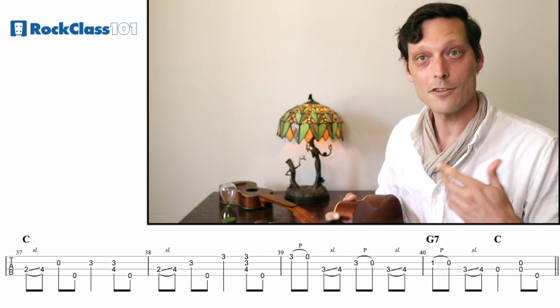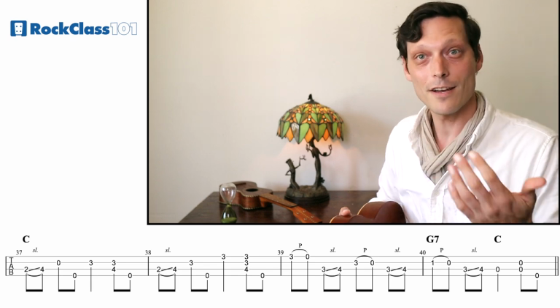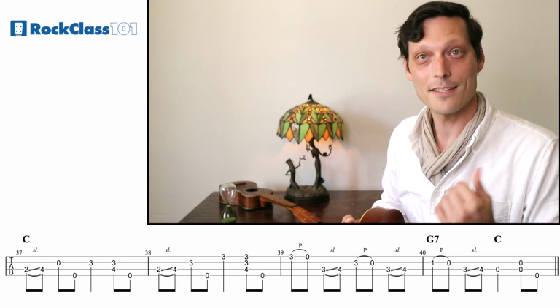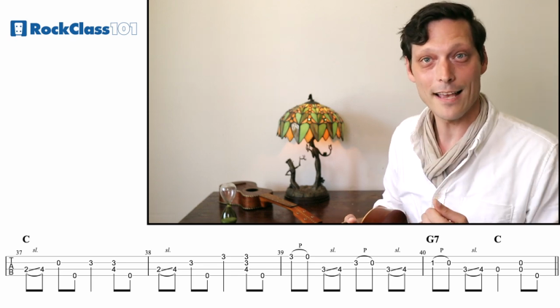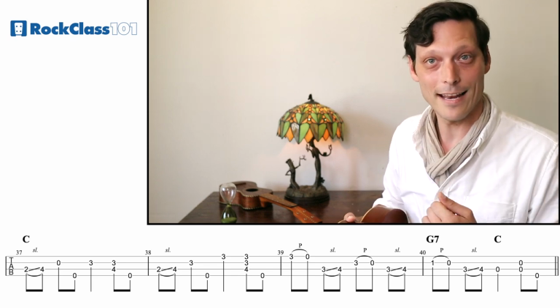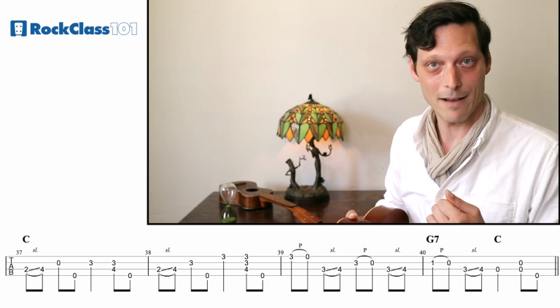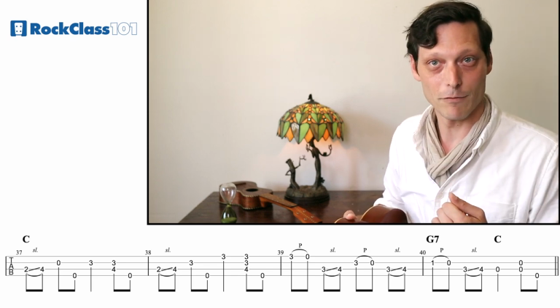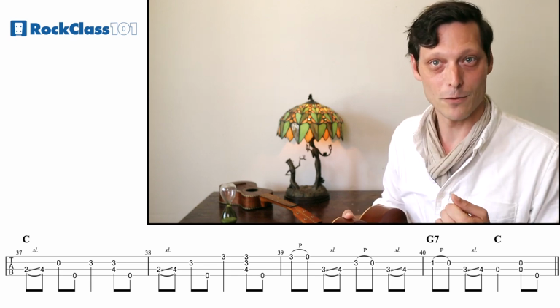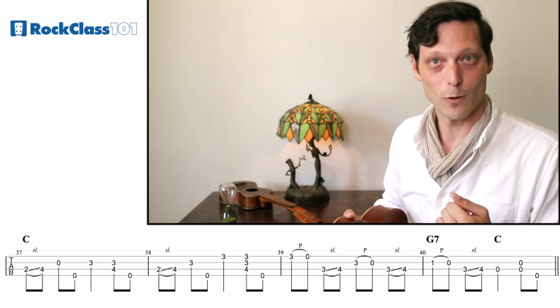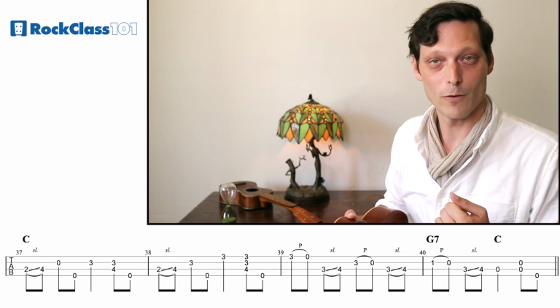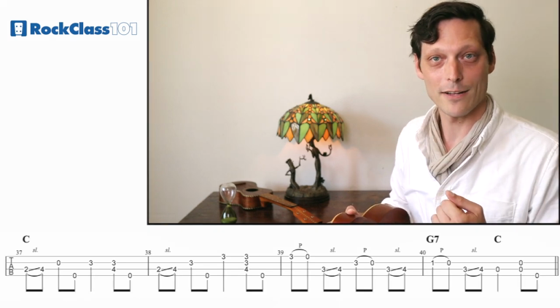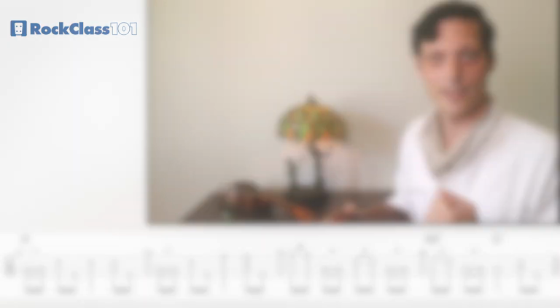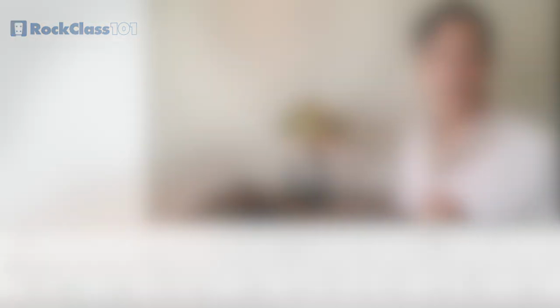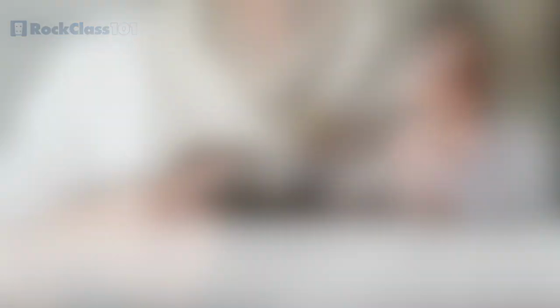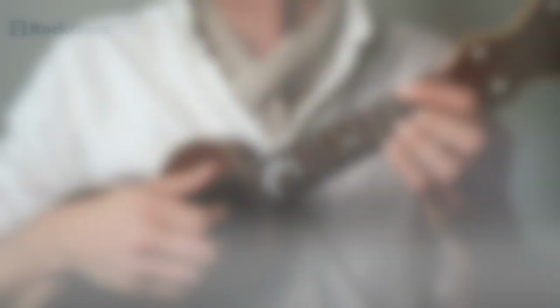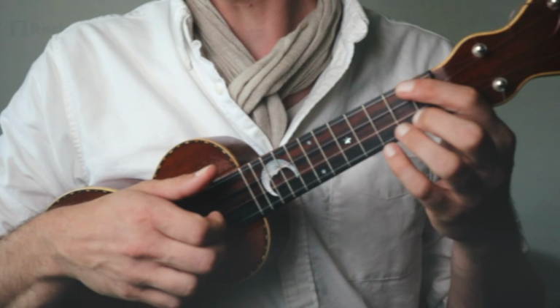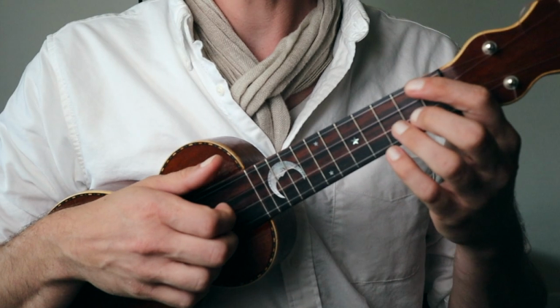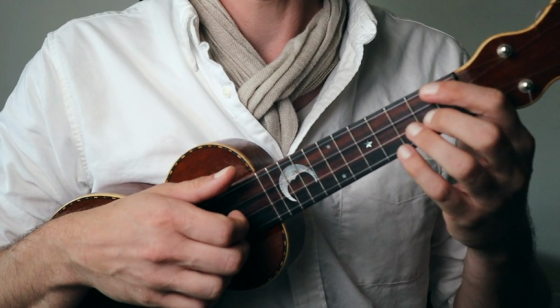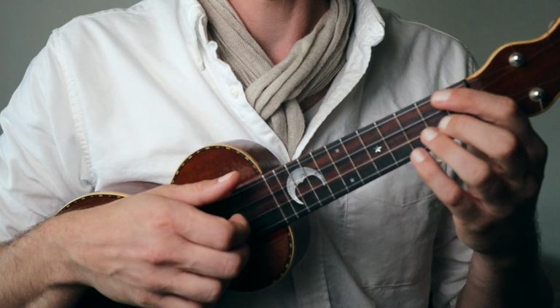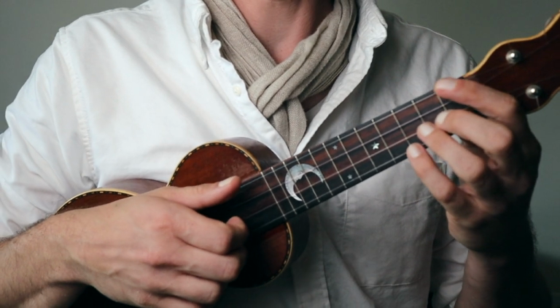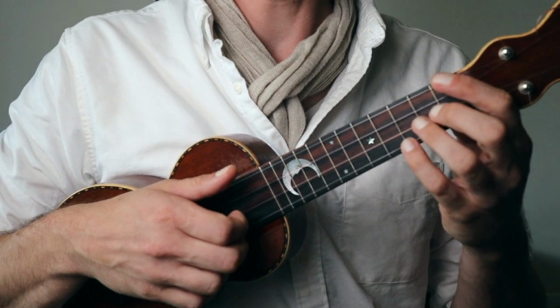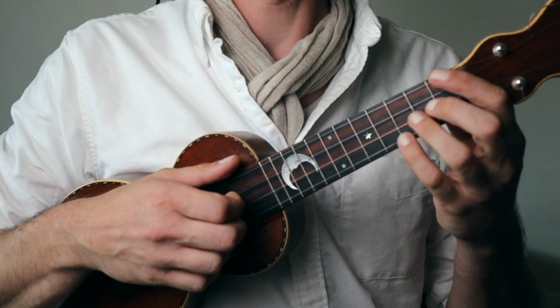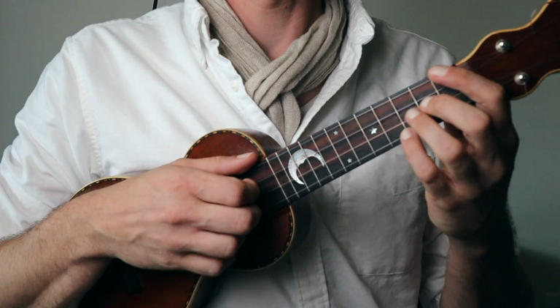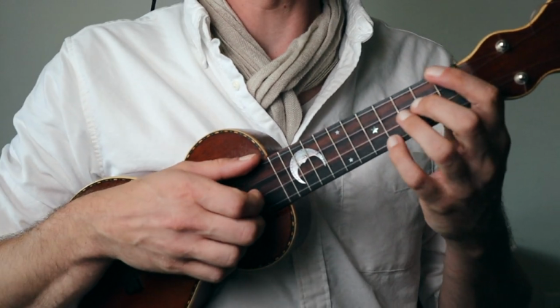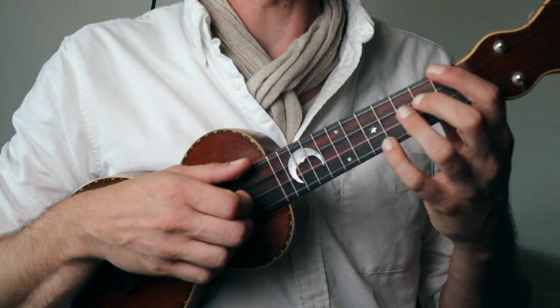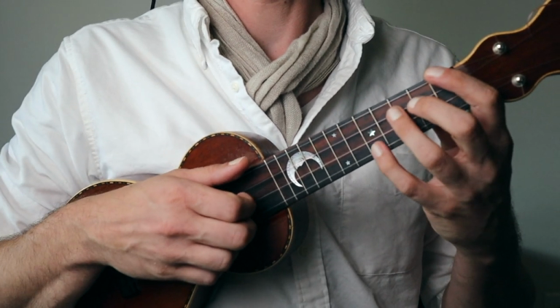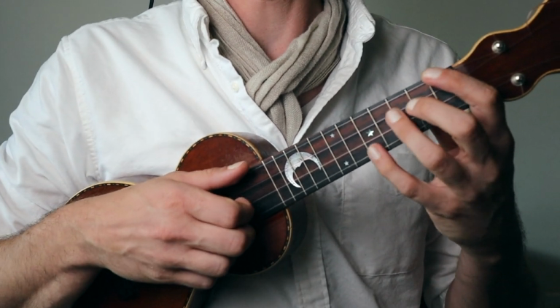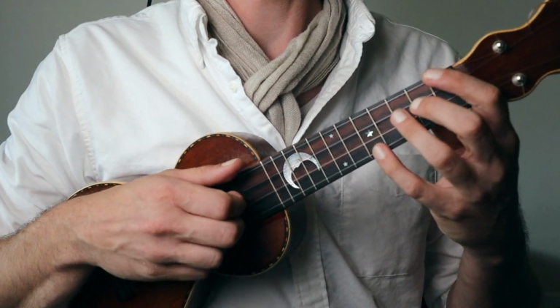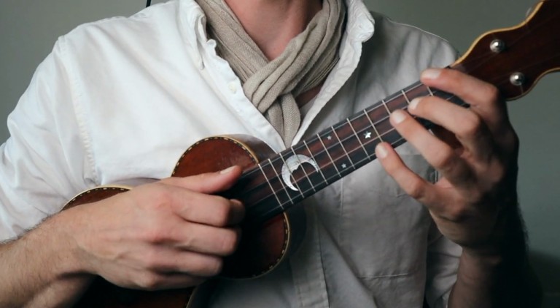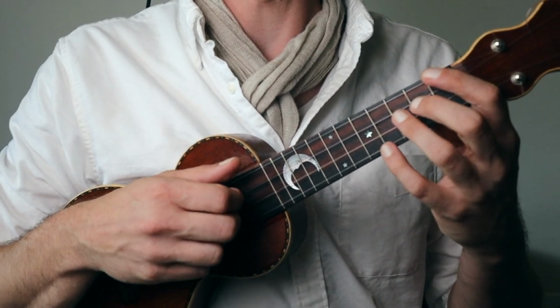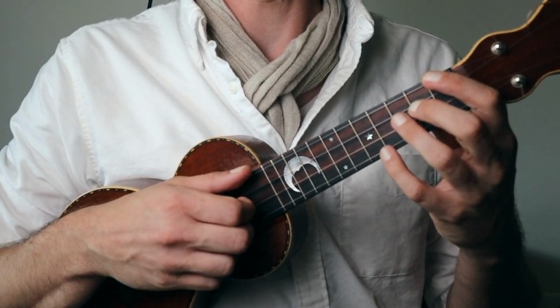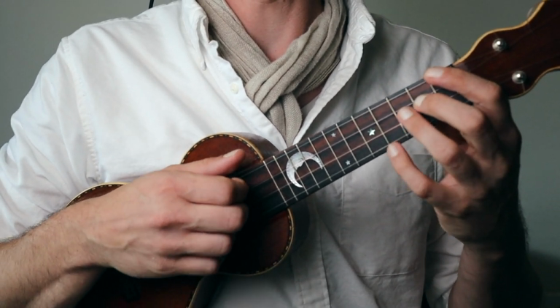Let's try the second half of the solo now together.